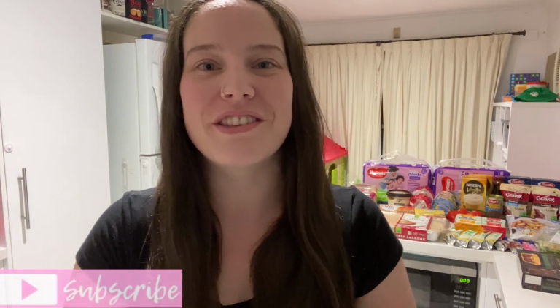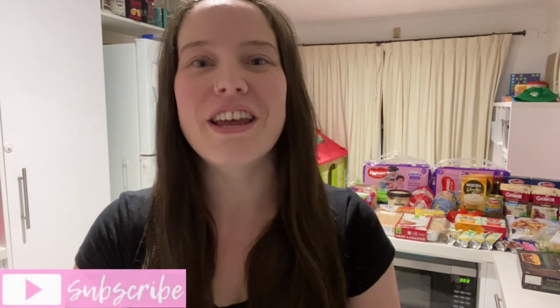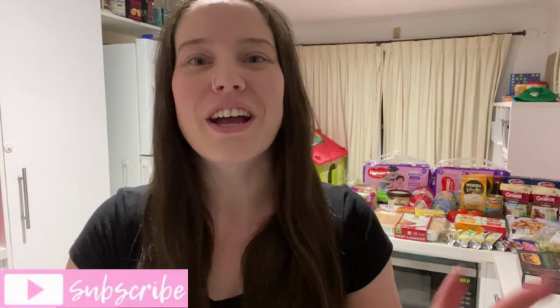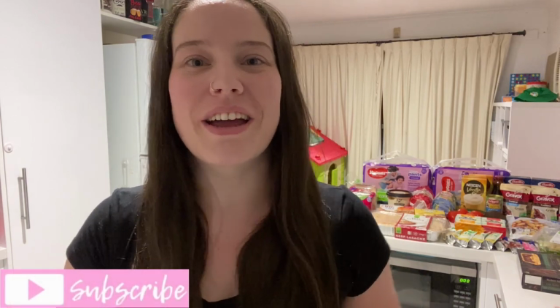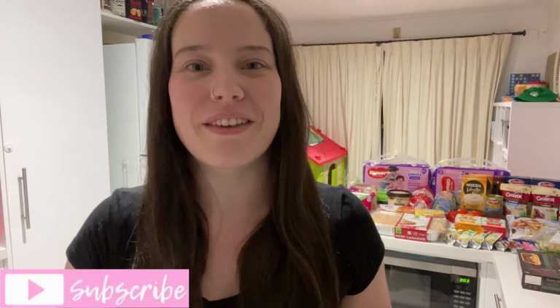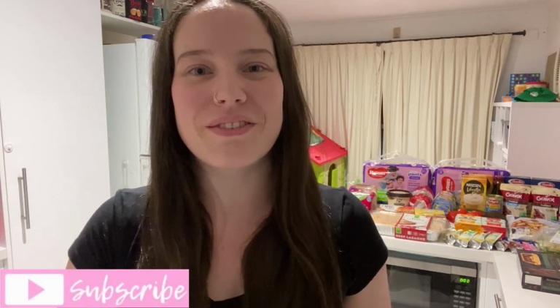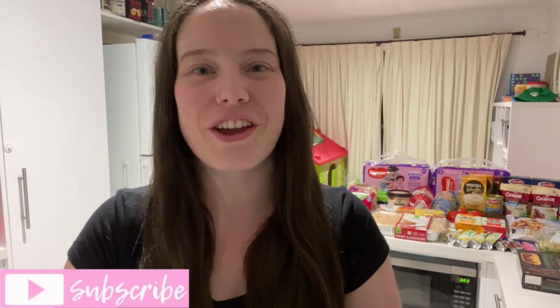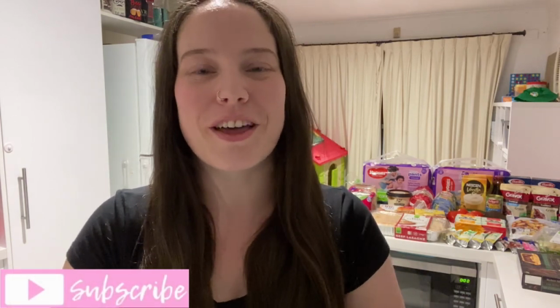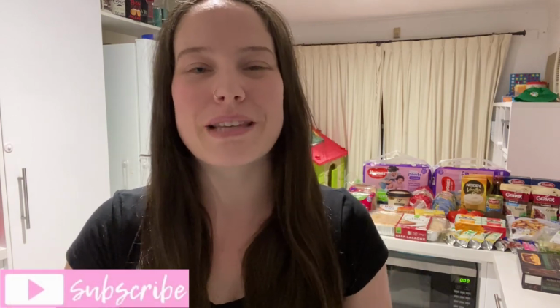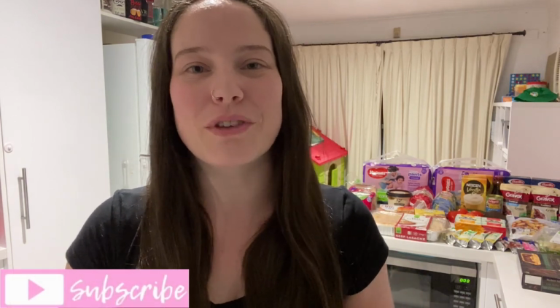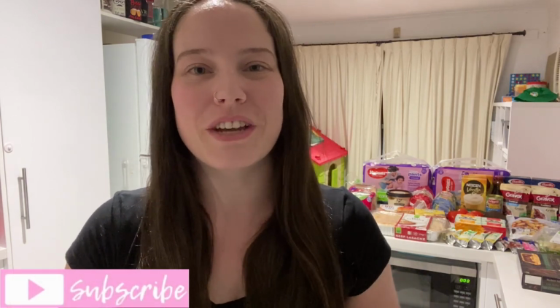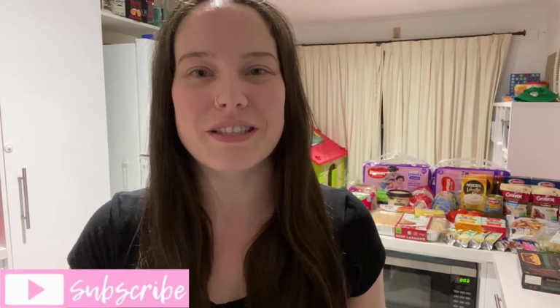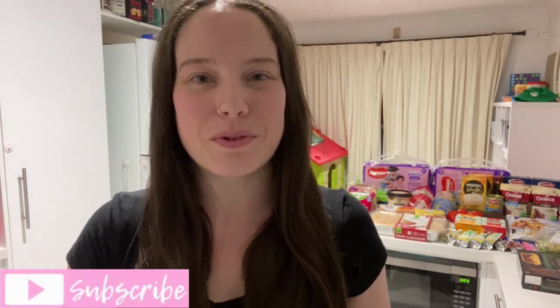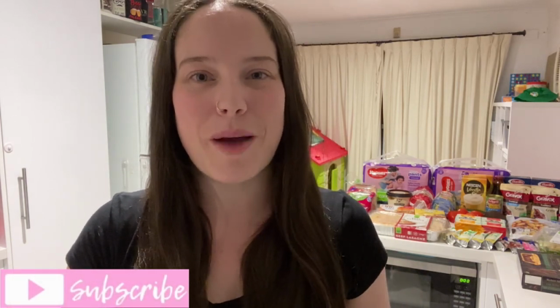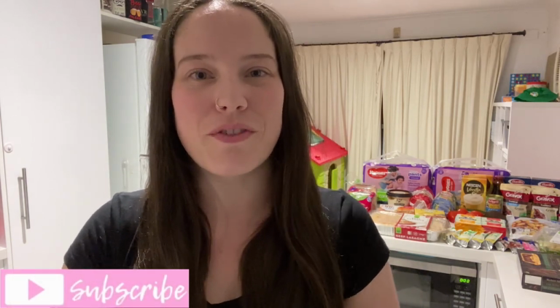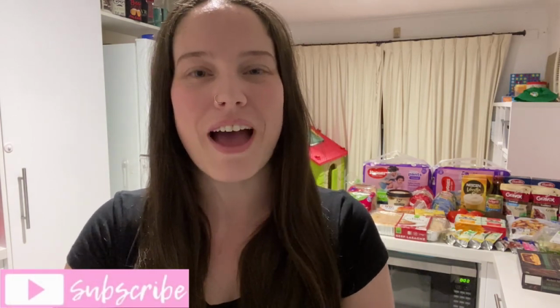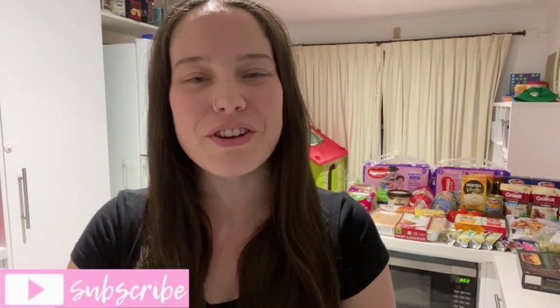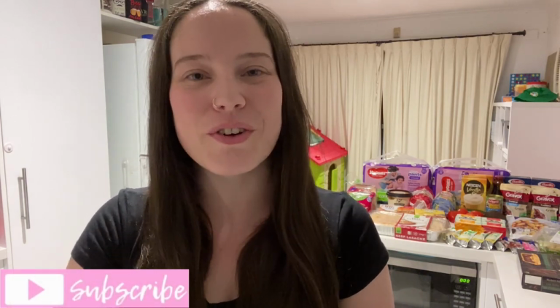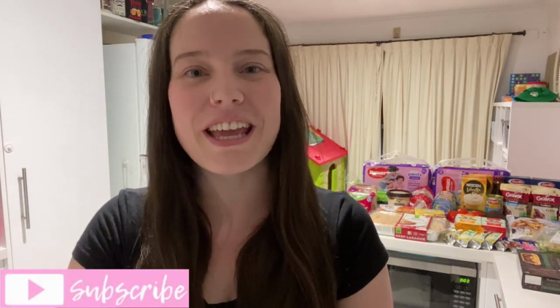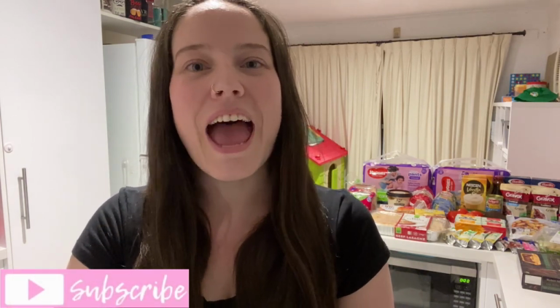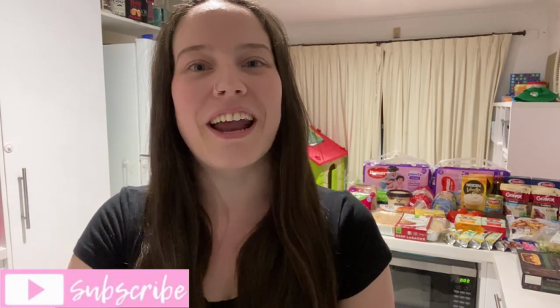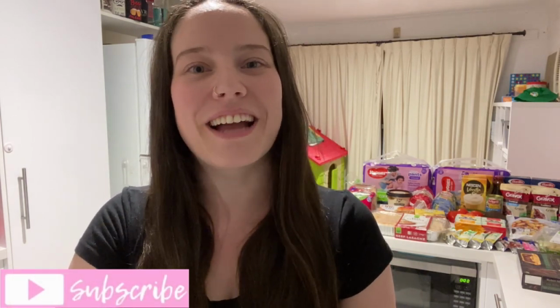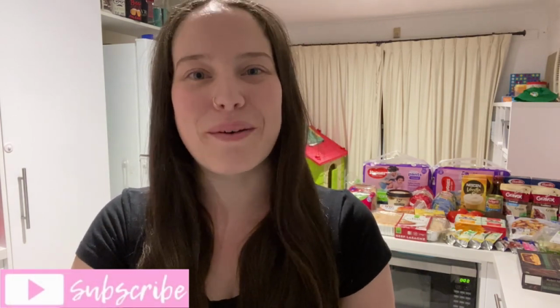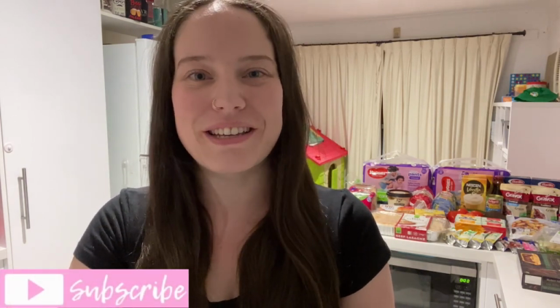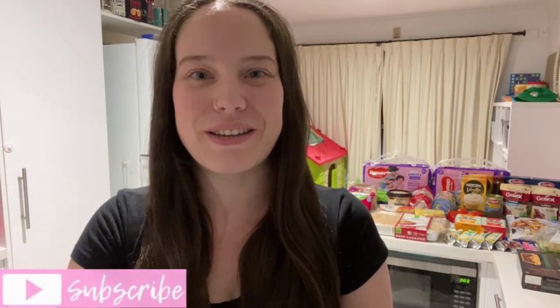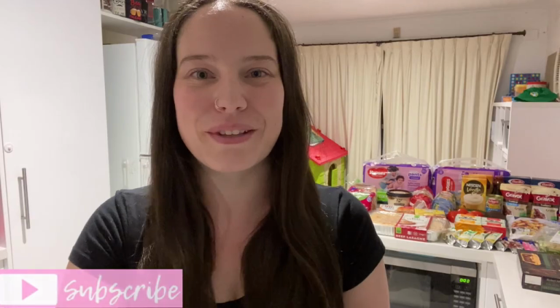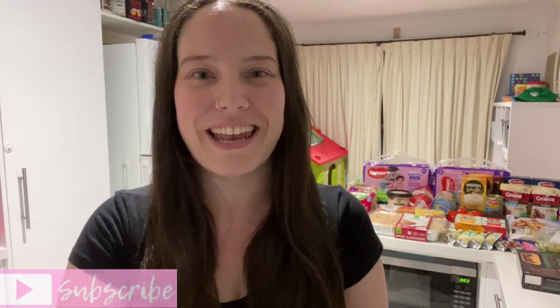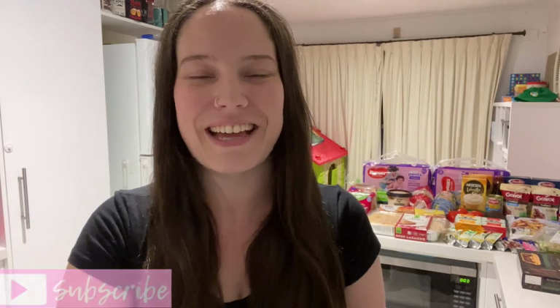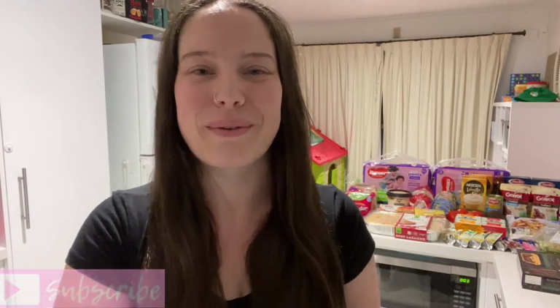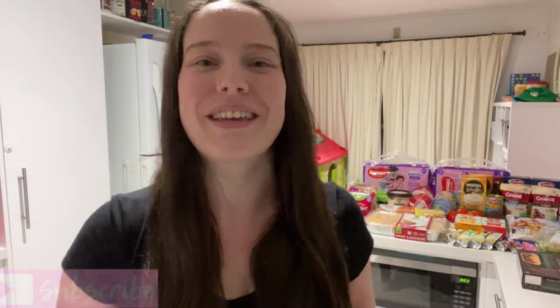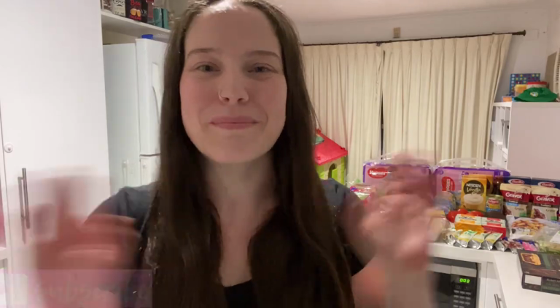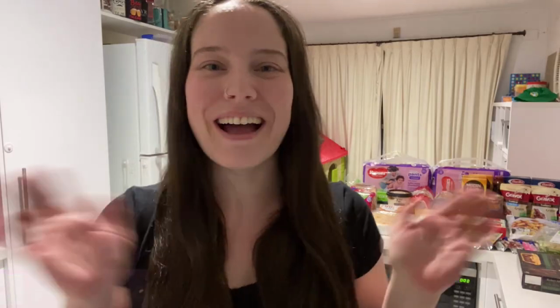I hope you all enjoyed our weekly Australian grocery haul and meal plan this week. If you did, go ahead and give this video a thumbs up, don't forget to subscribe if you haven't already, and I can't wait to see you all again next week. Bye!